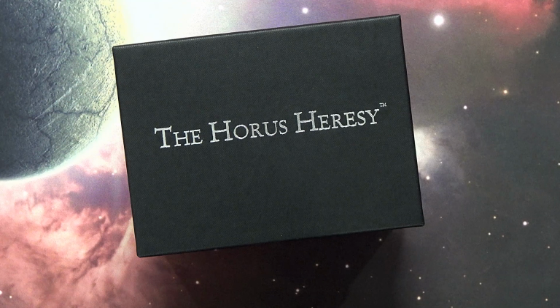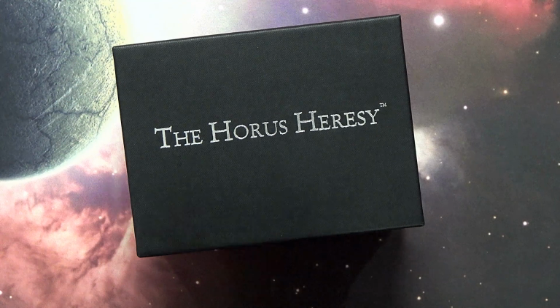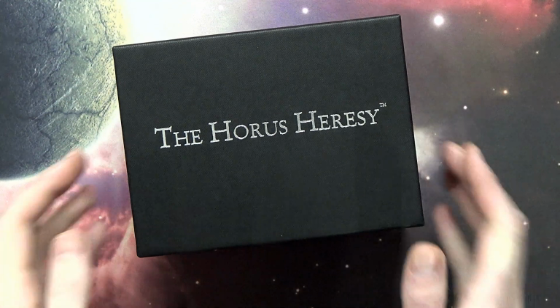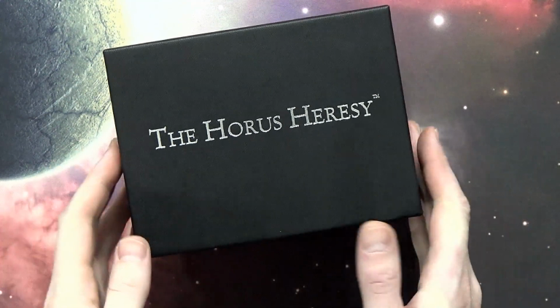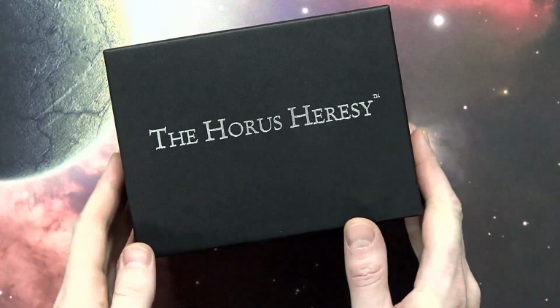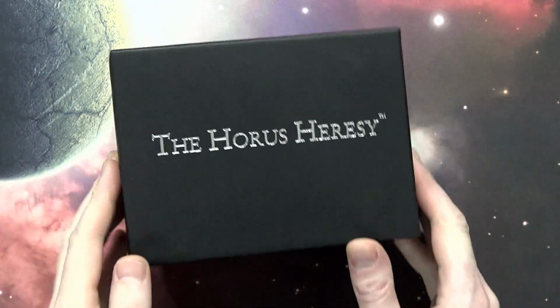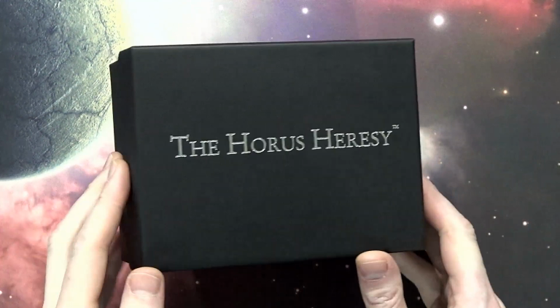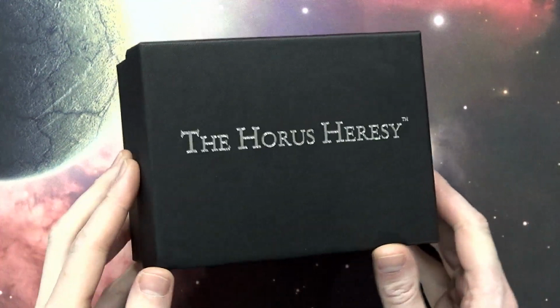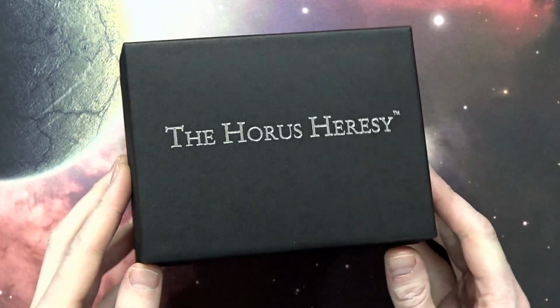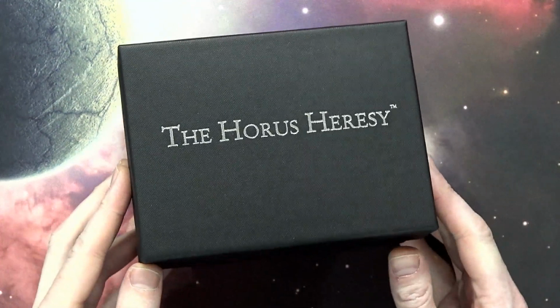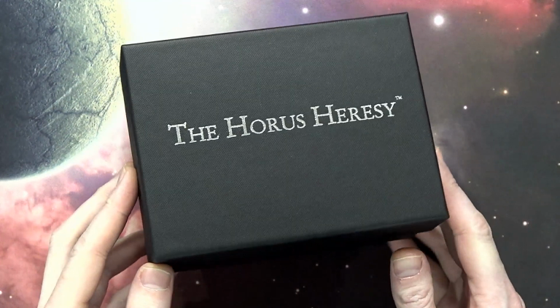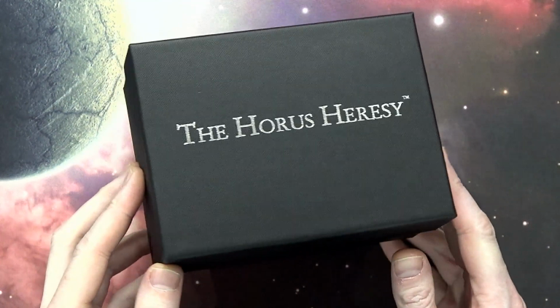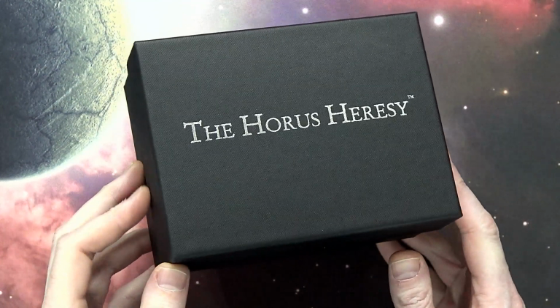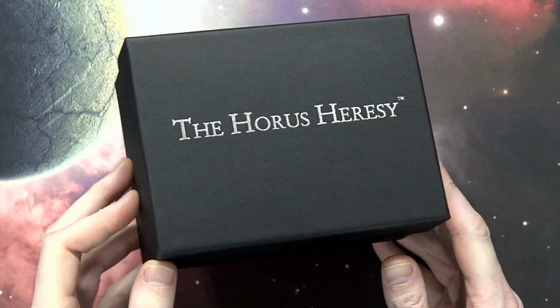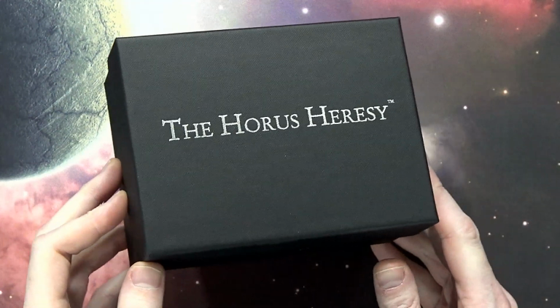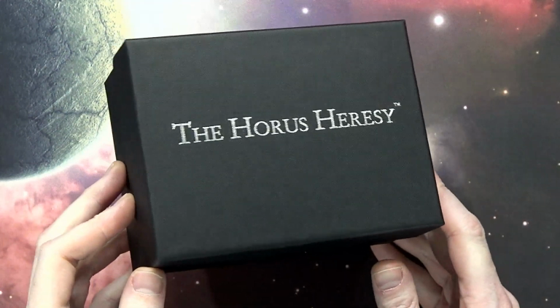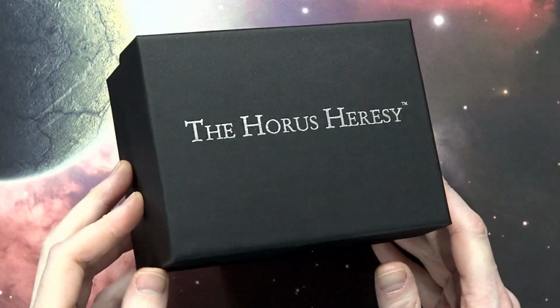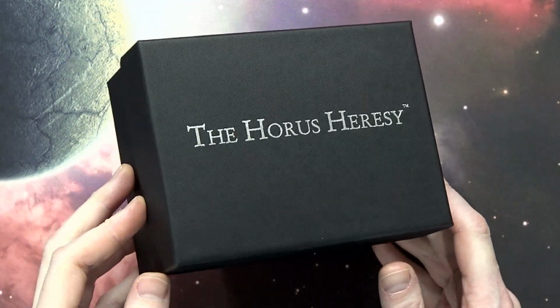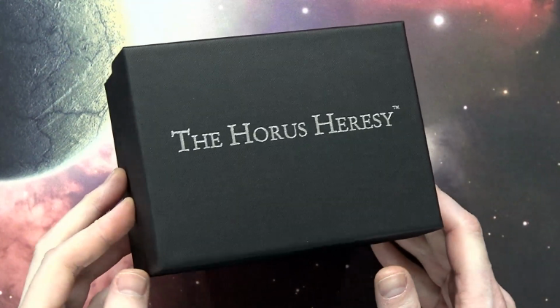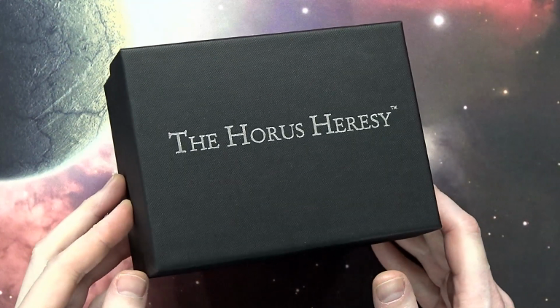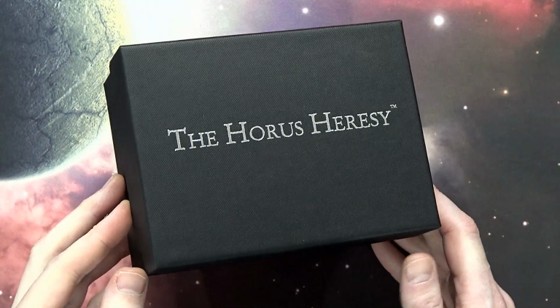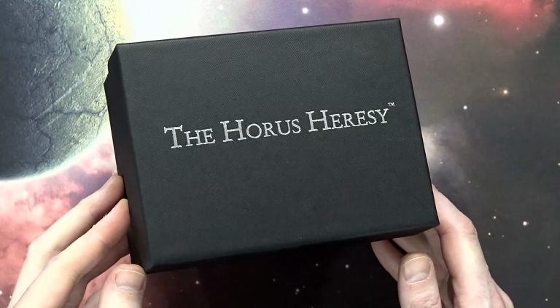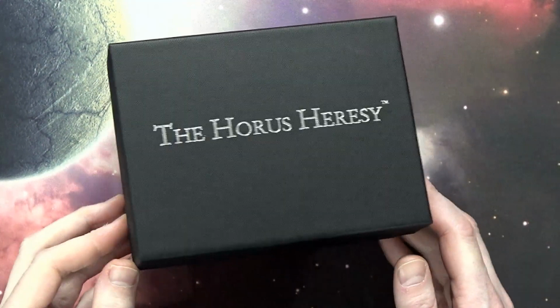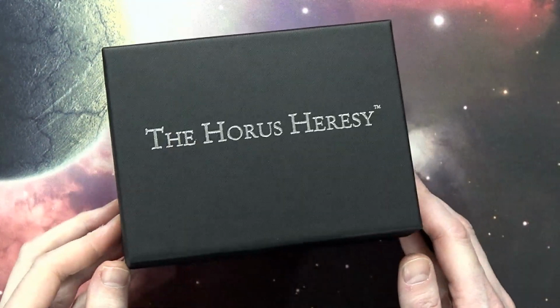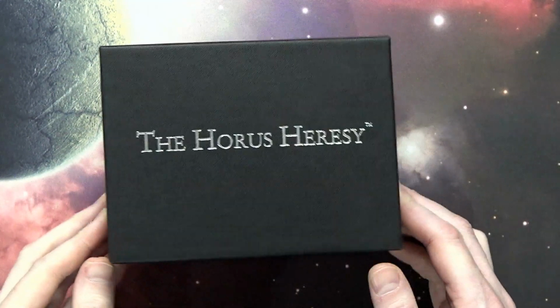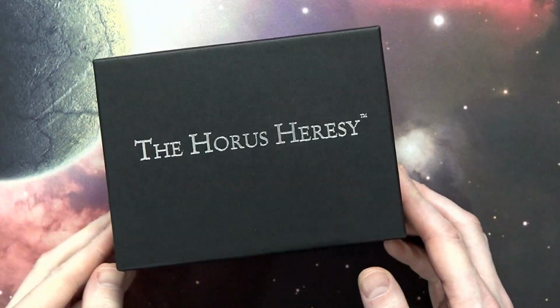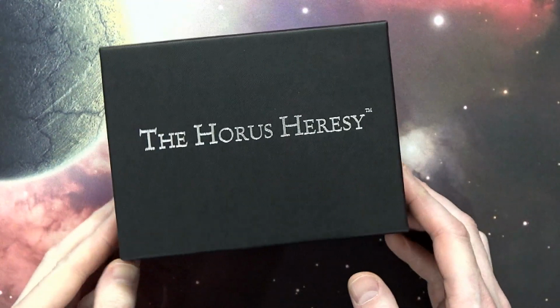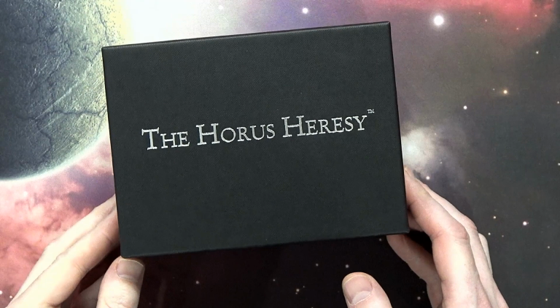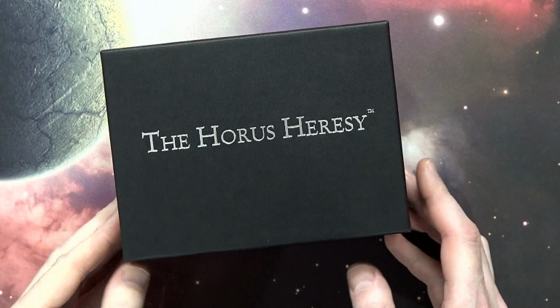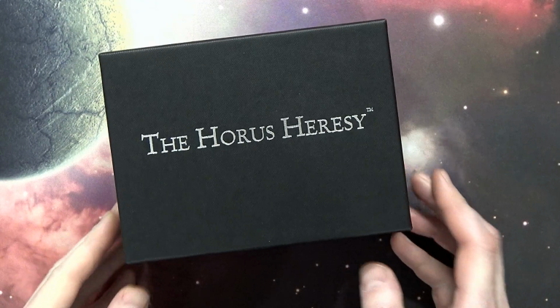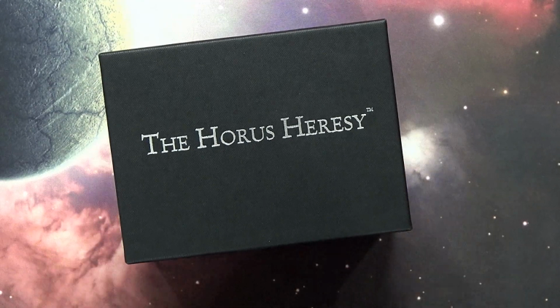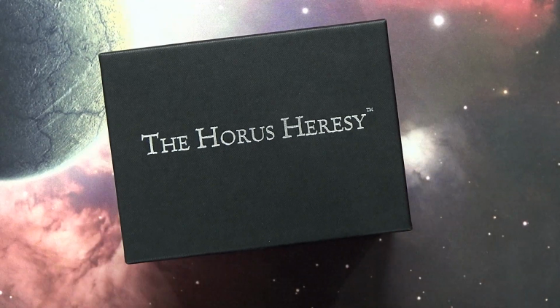Today we're going to take a closer look at Leman Russ, the Primarch for the Space Wolves.